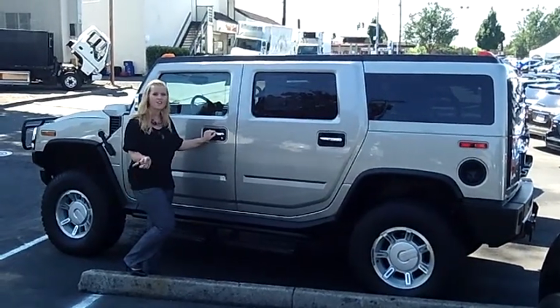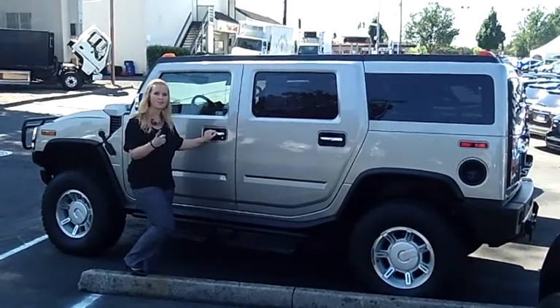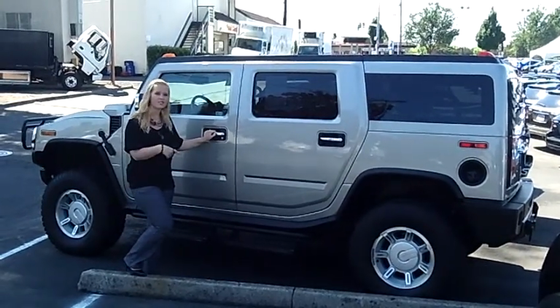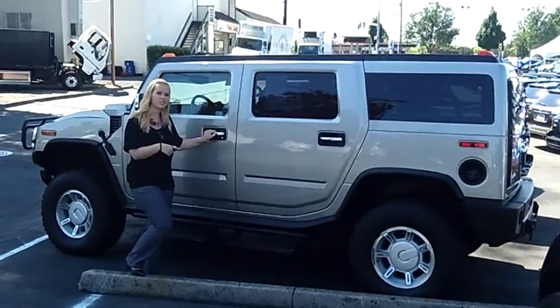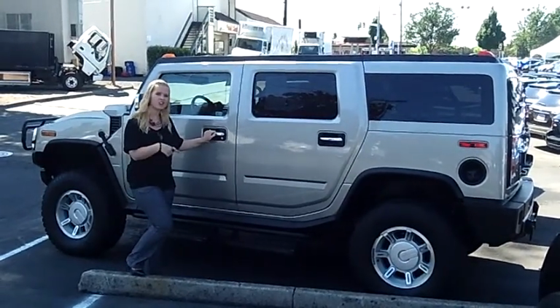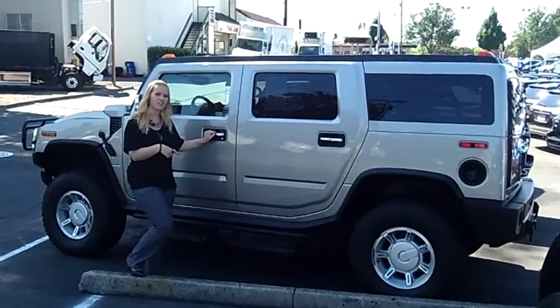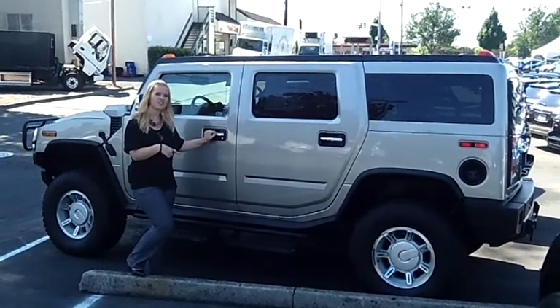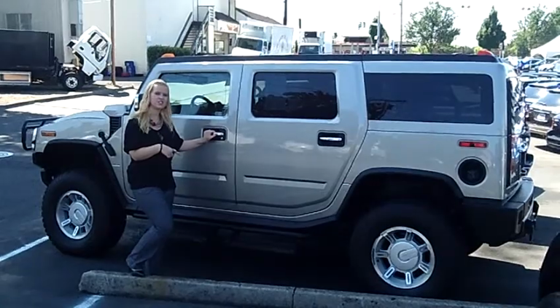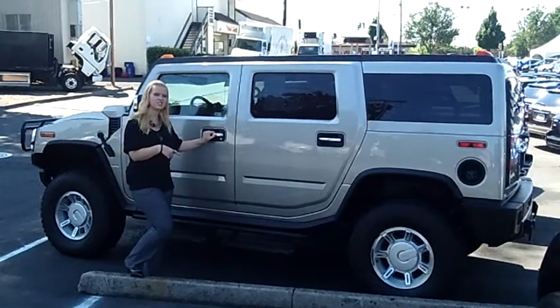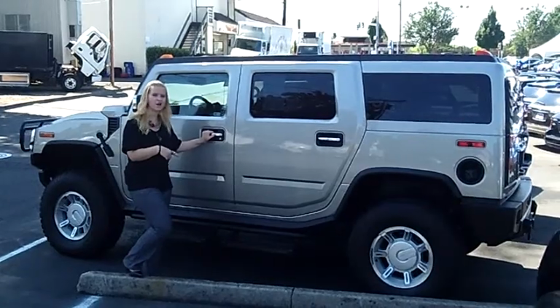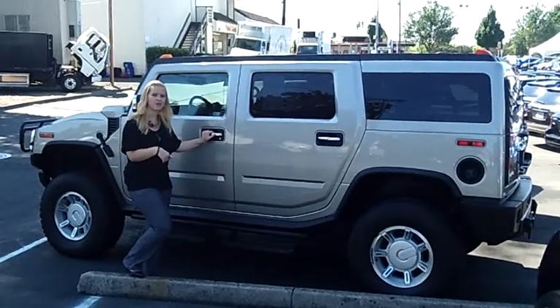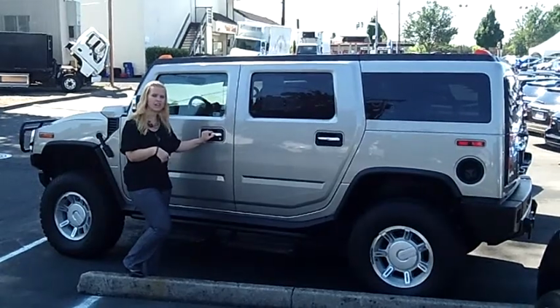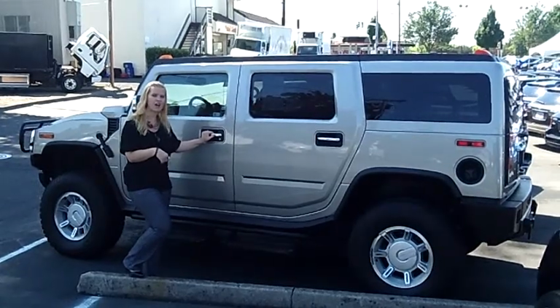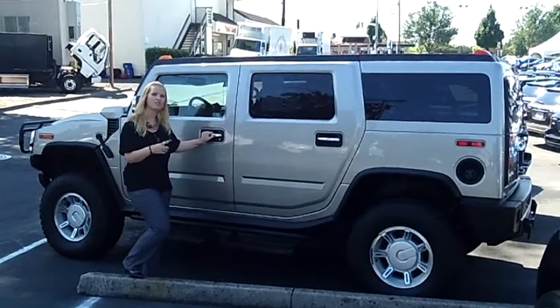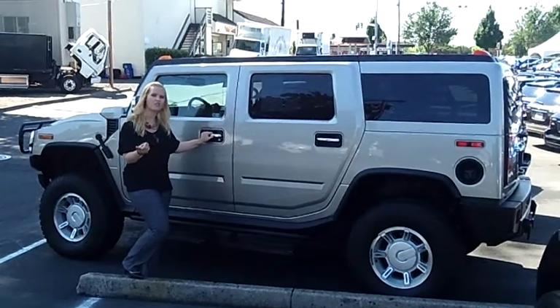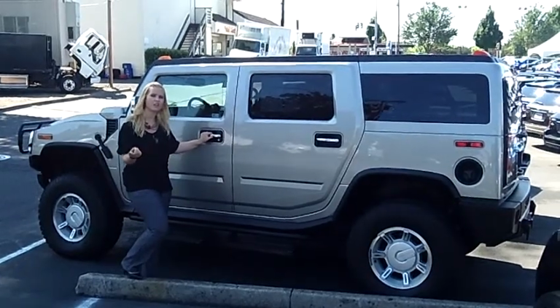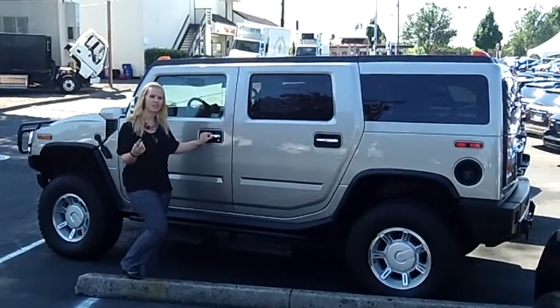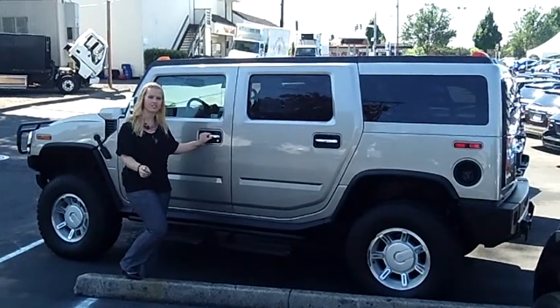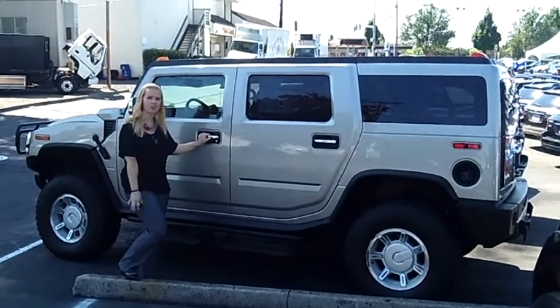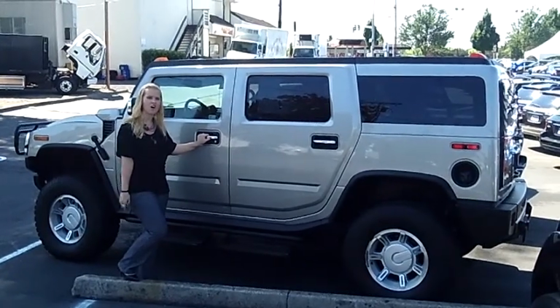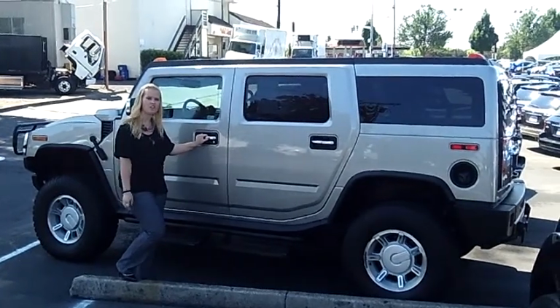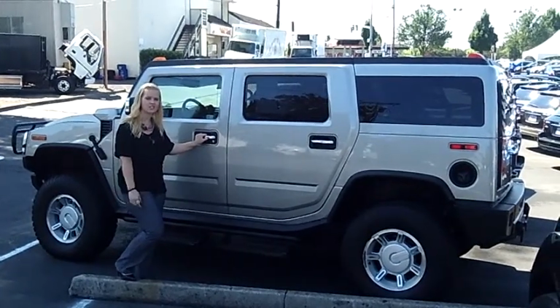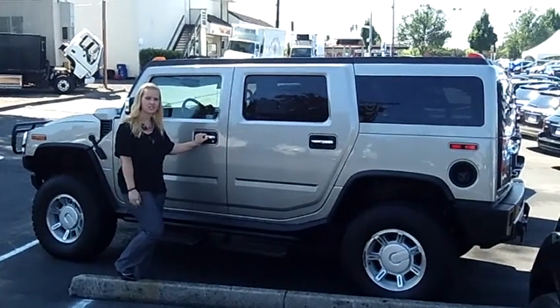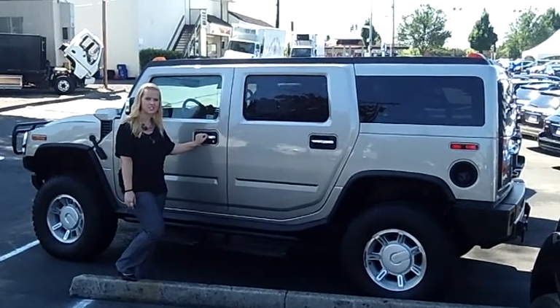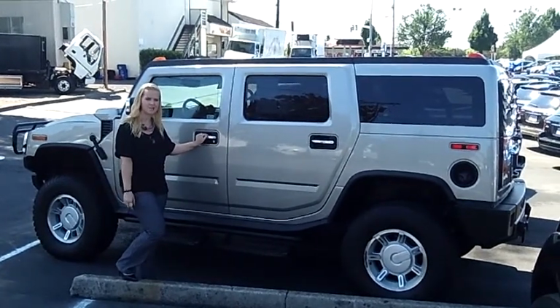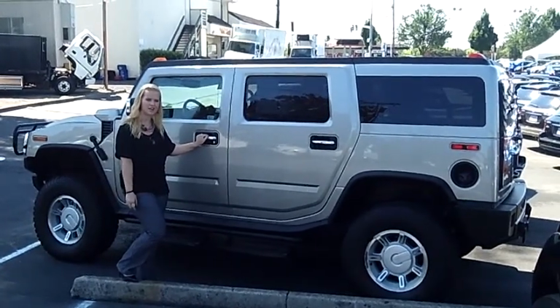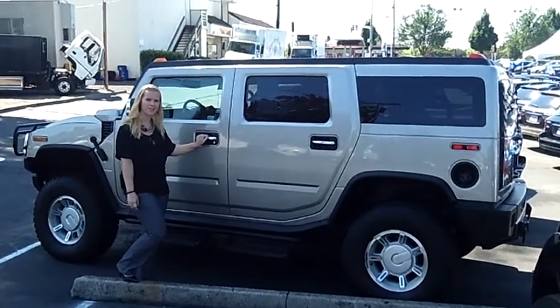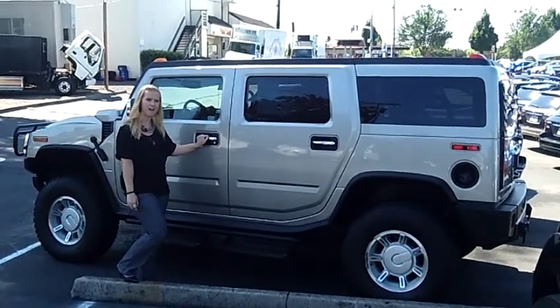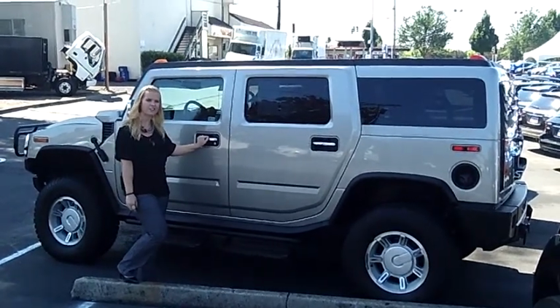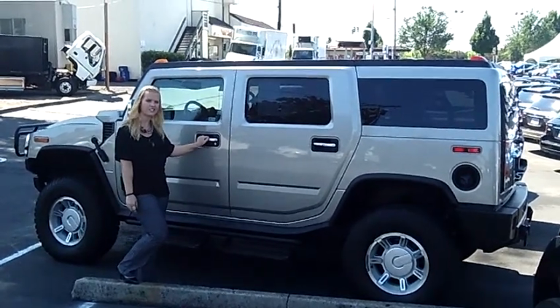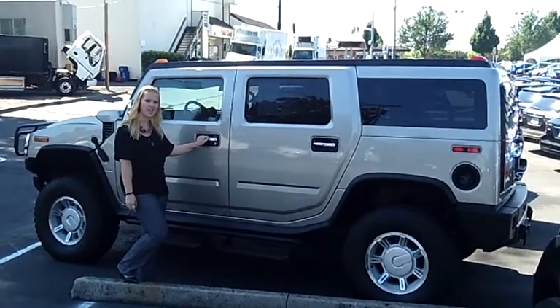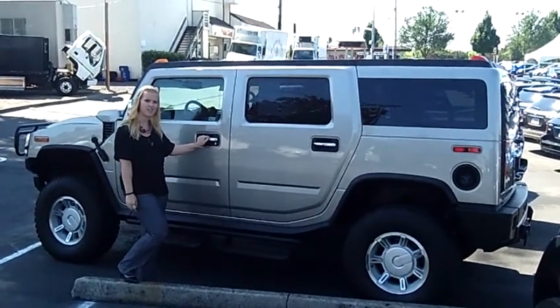If you want to test drive this, come on down or give us a call or send us an email. Have a great day.